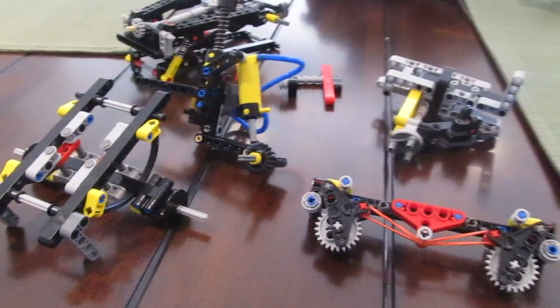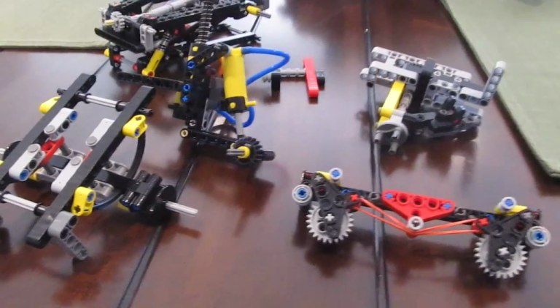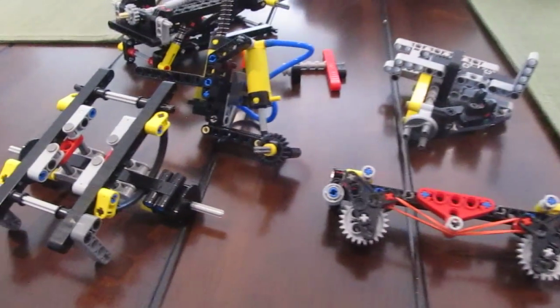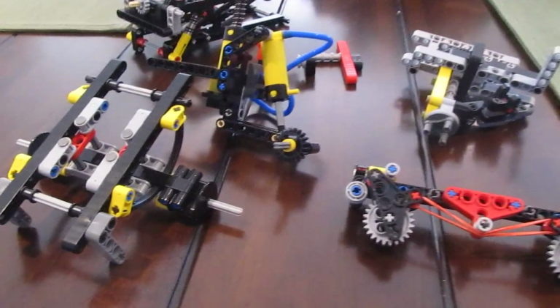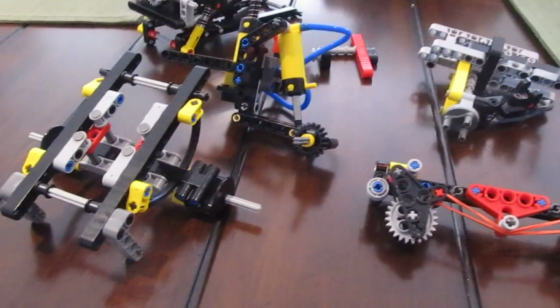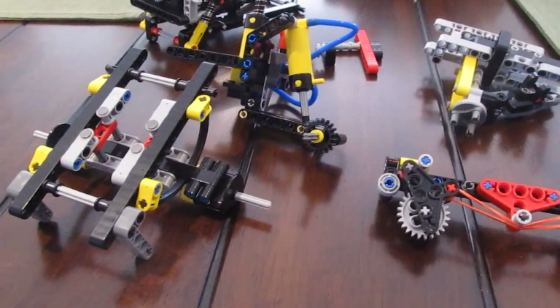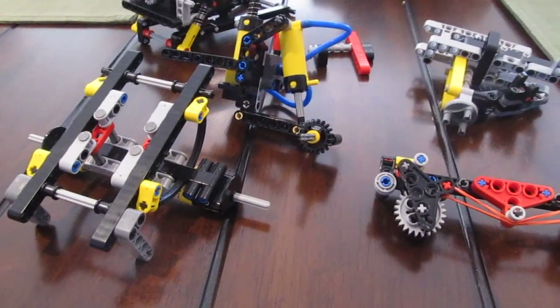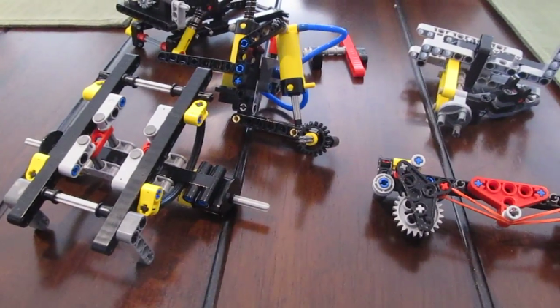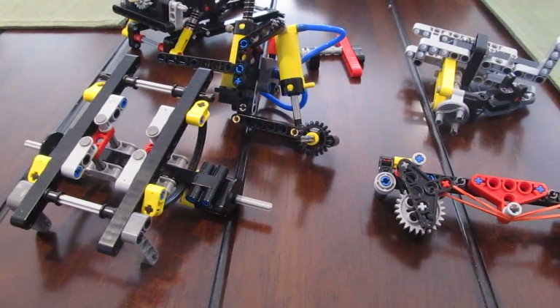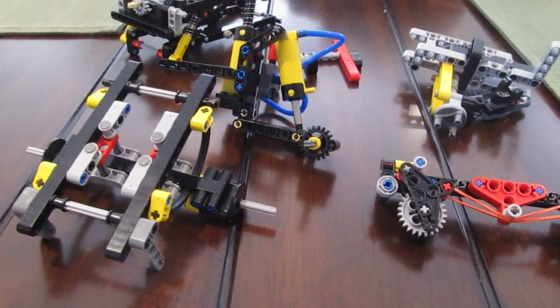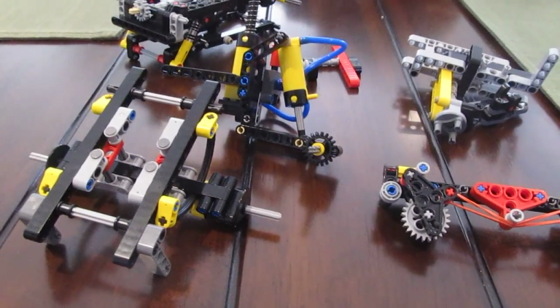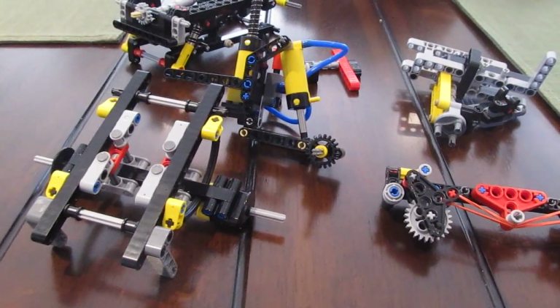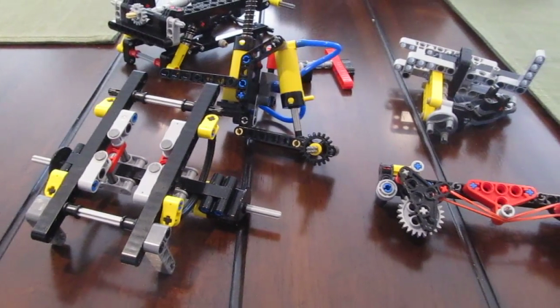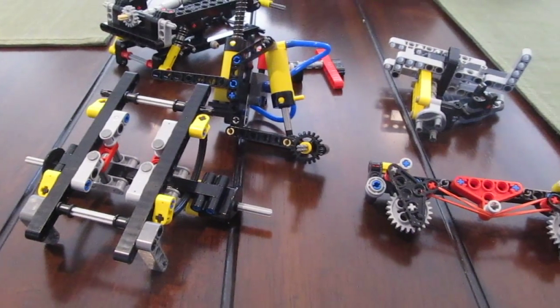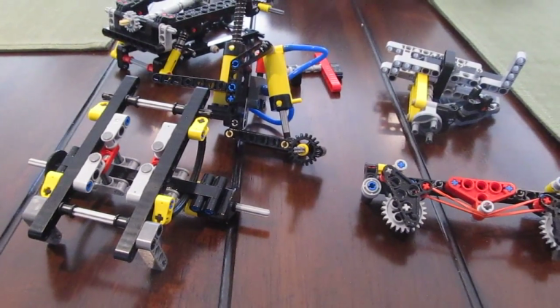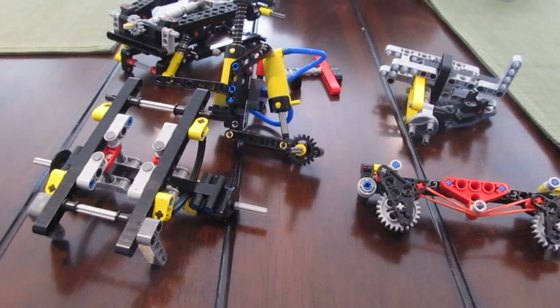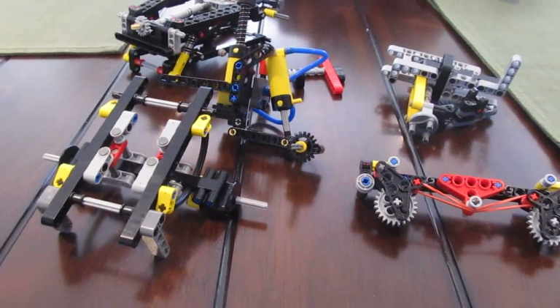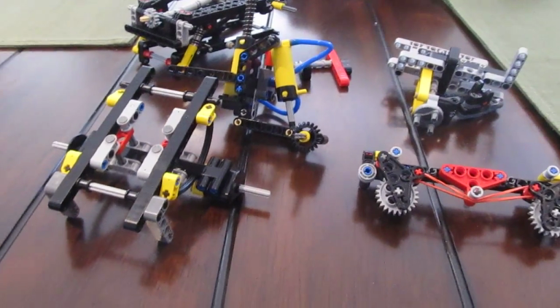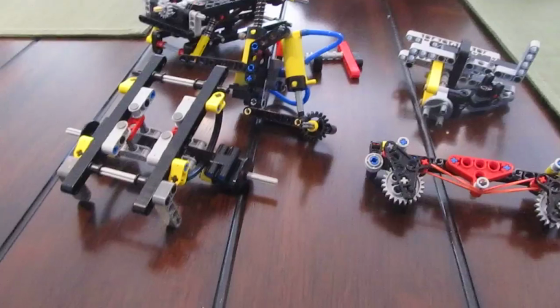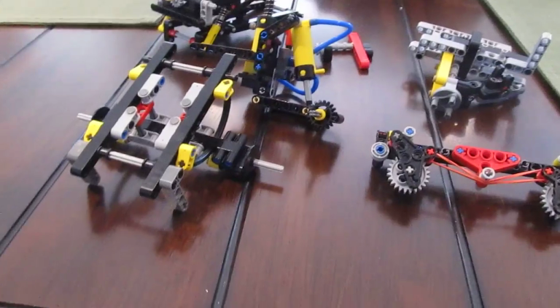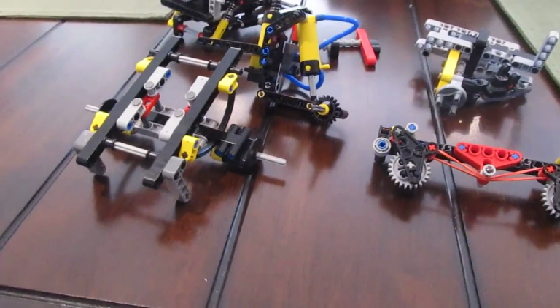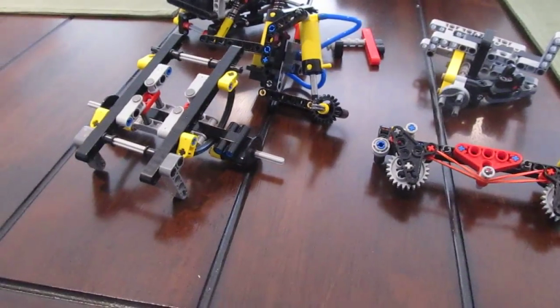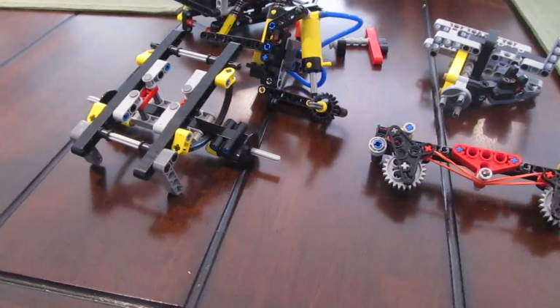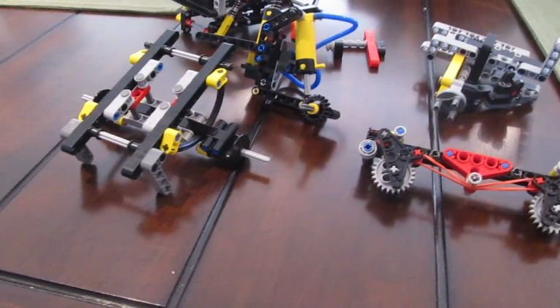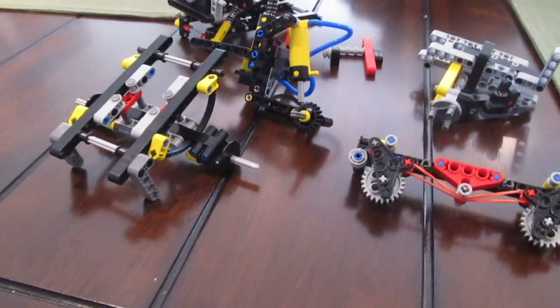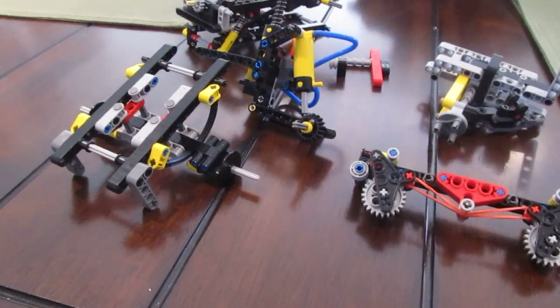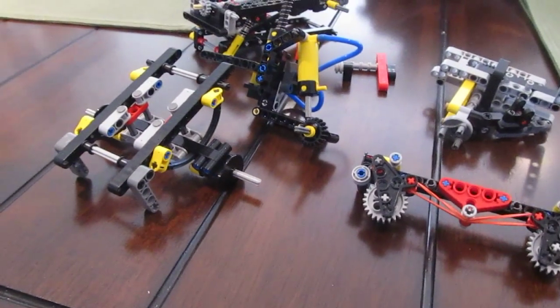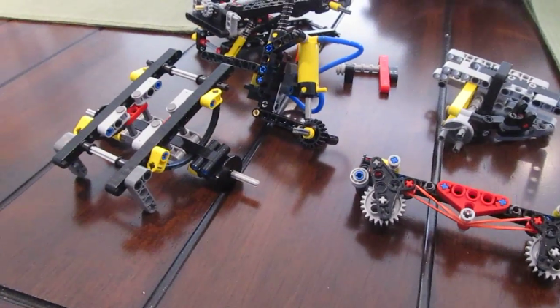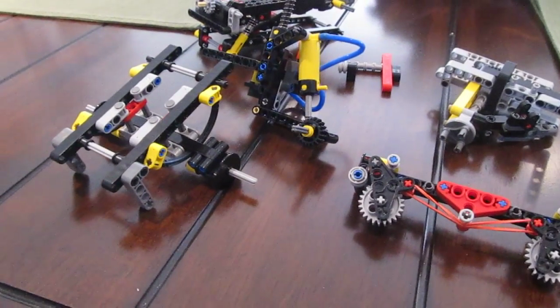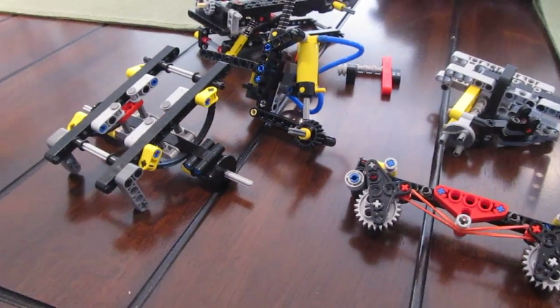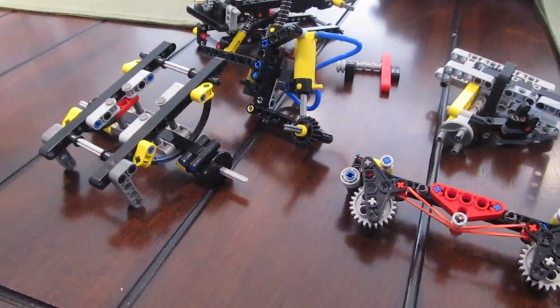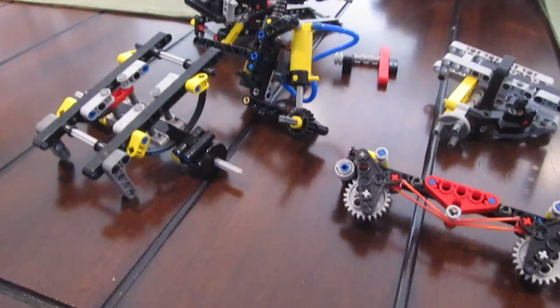Alright, welcome back guys to the final review on the suspension tutorial part 2. I'm pumped to show you all about it.